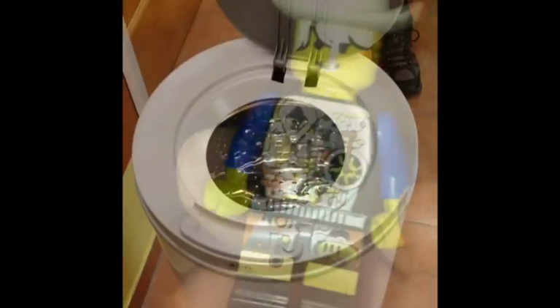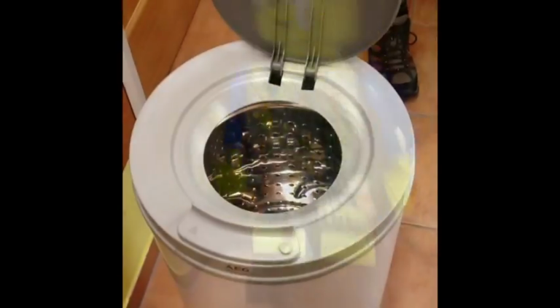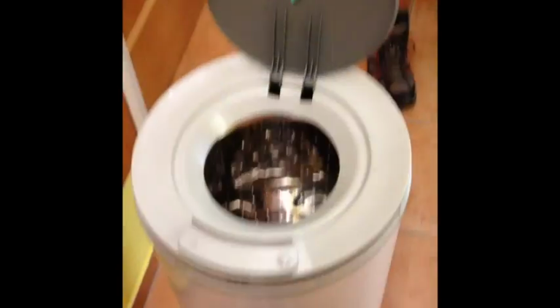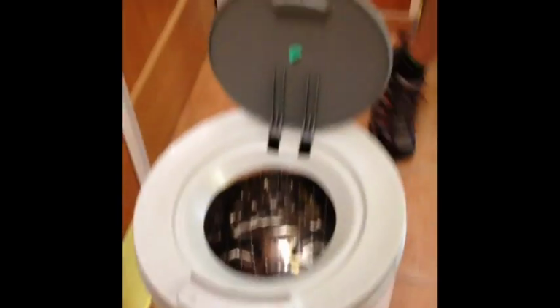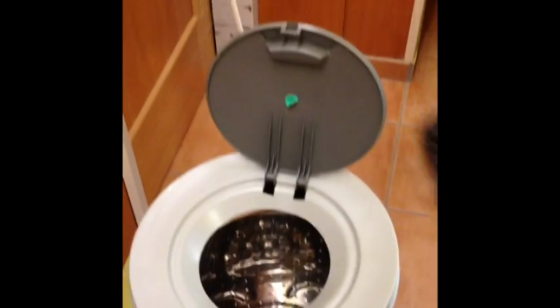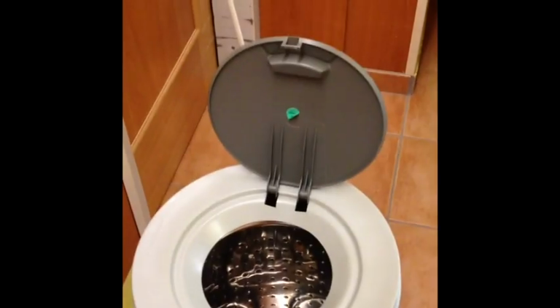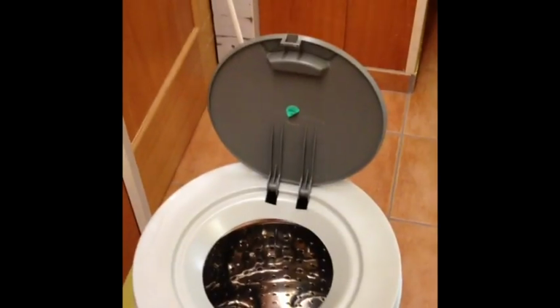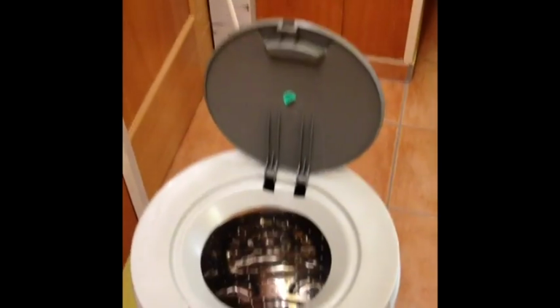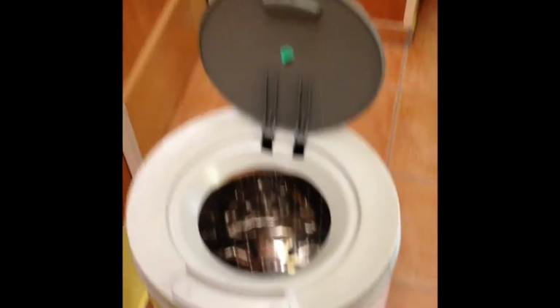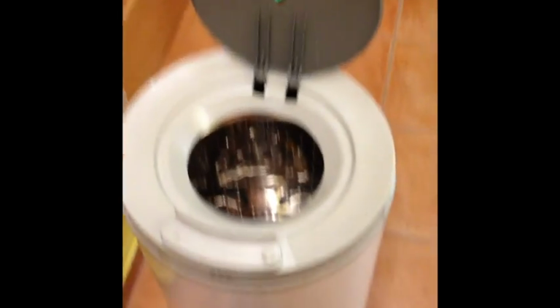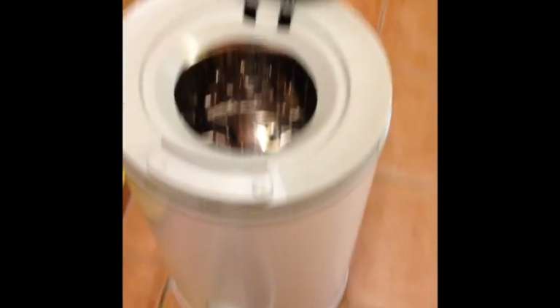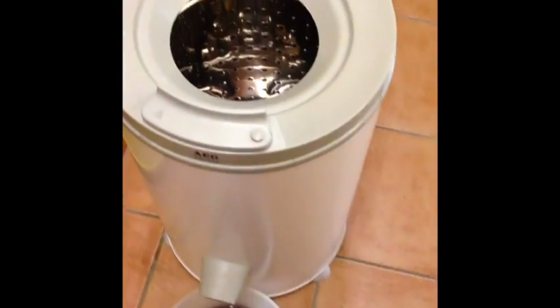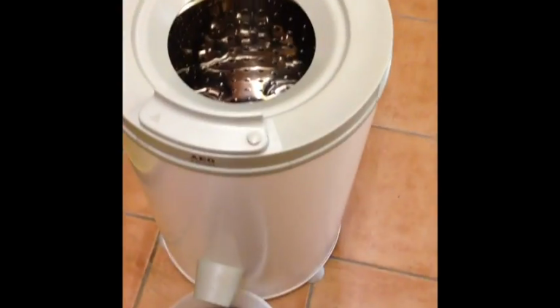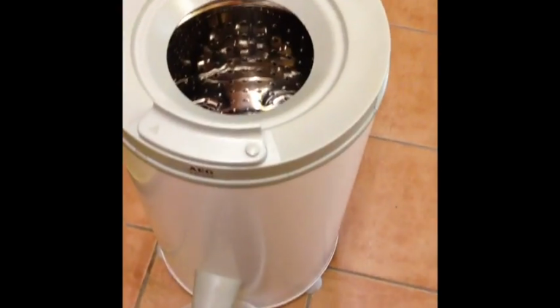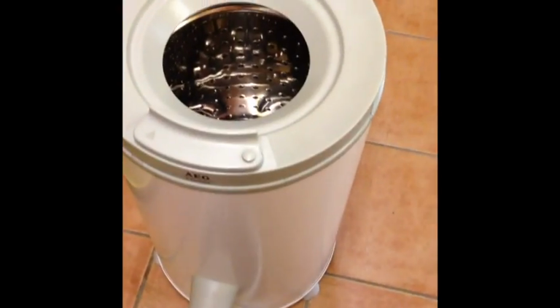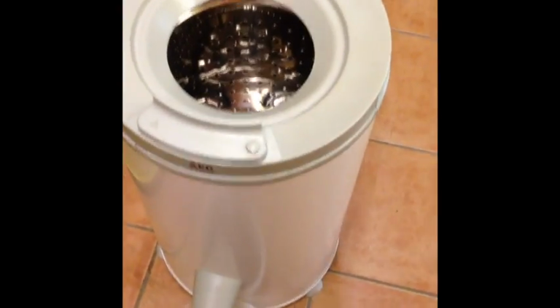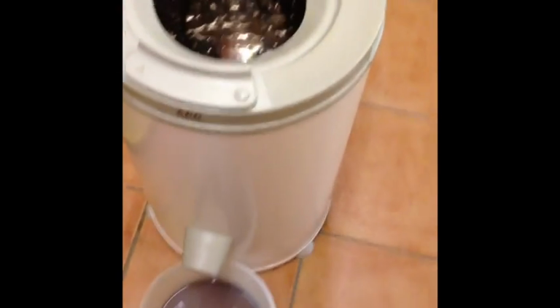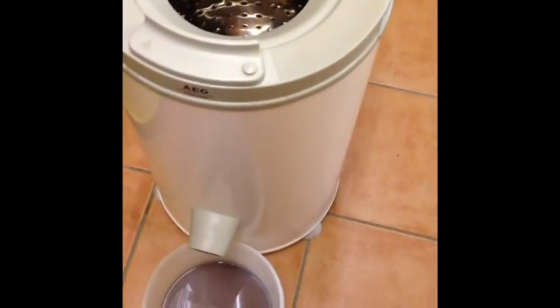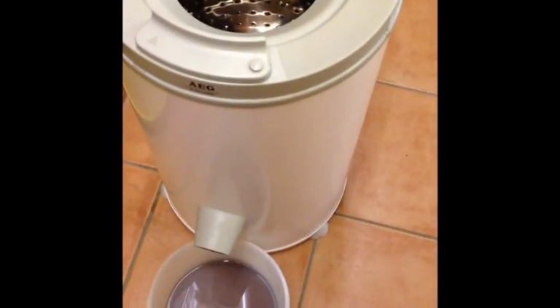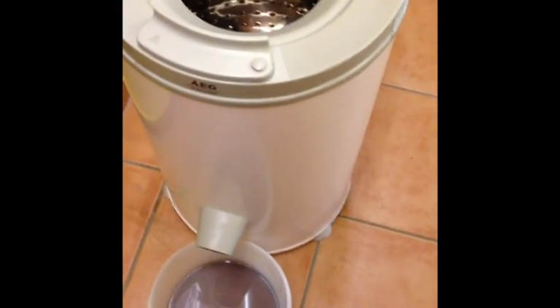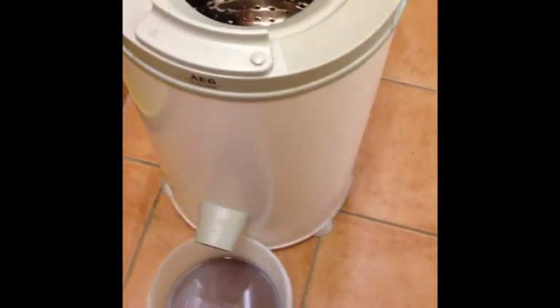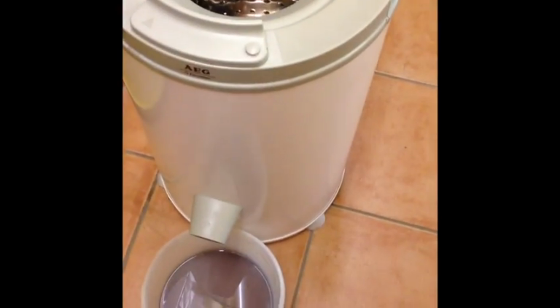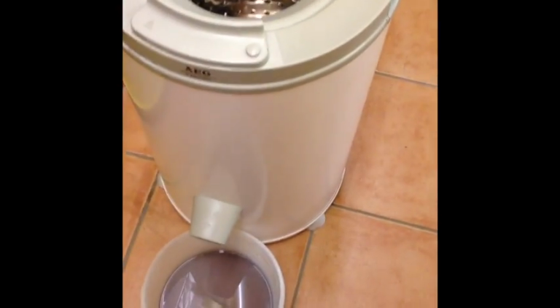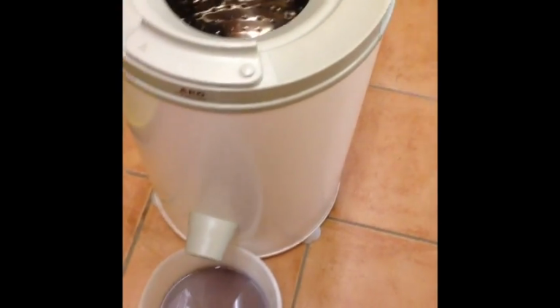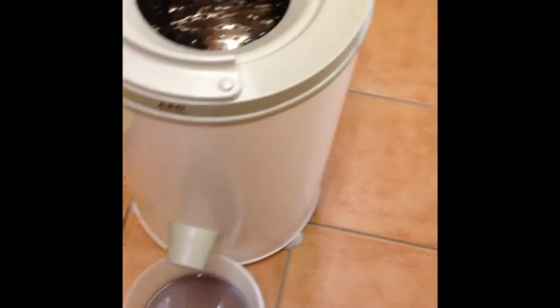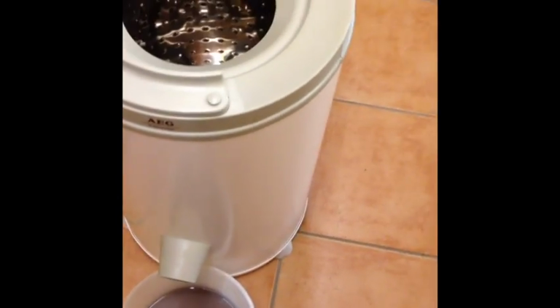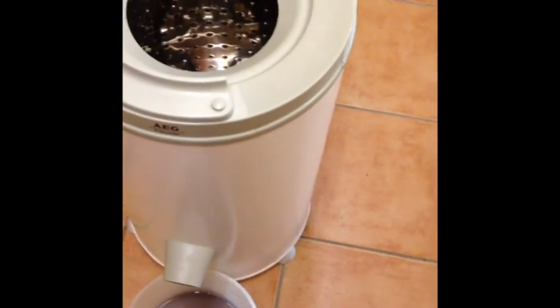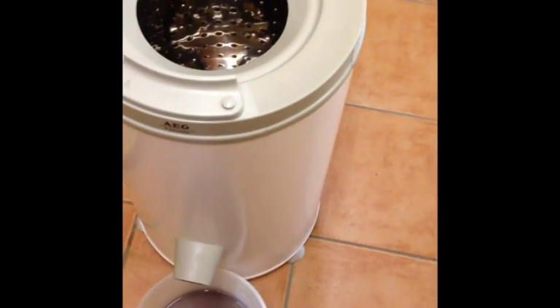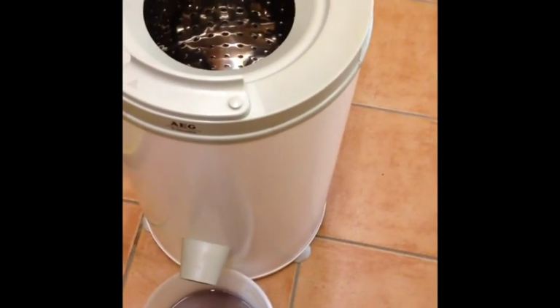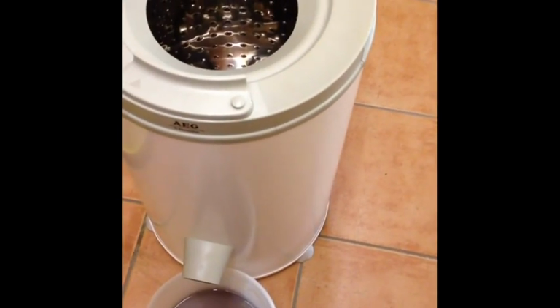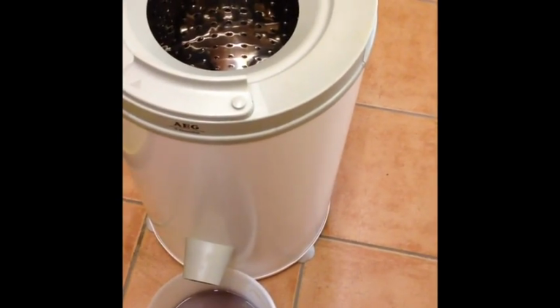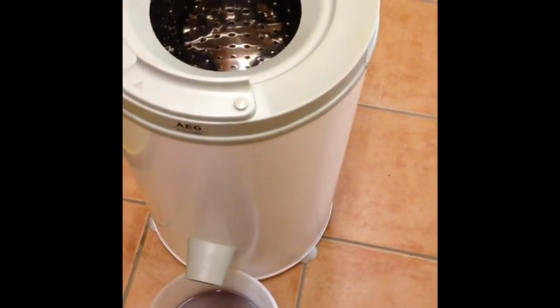This is the slingshot clothes spinner. You just put your clothes in there and it just spins them down.